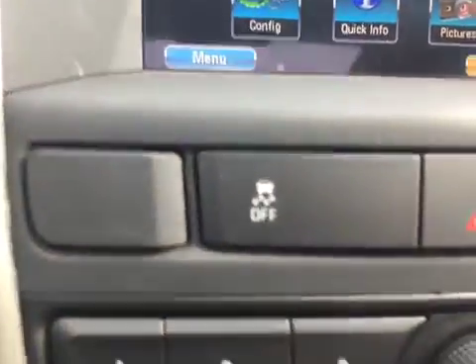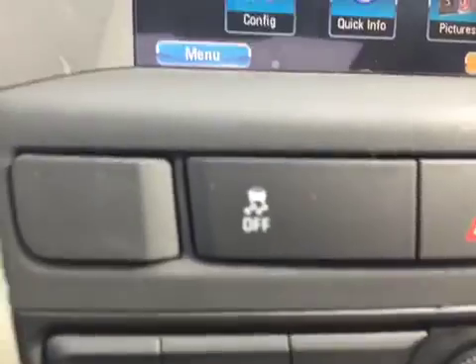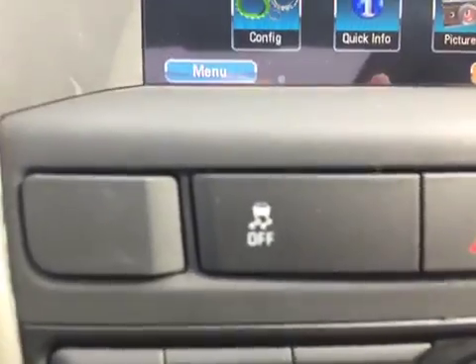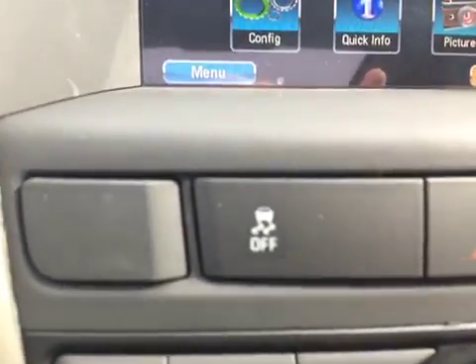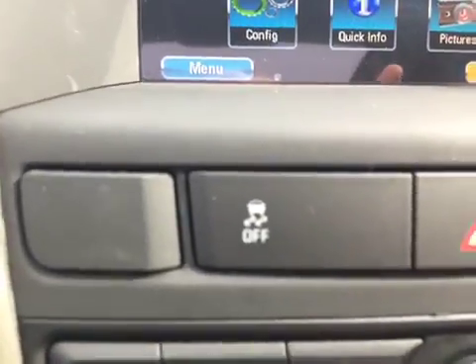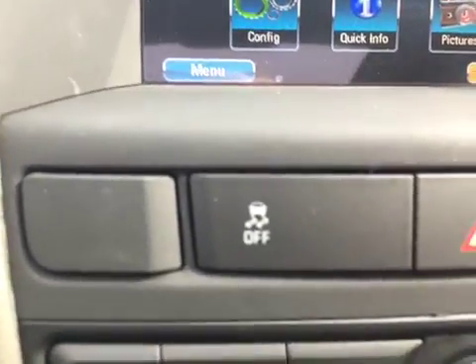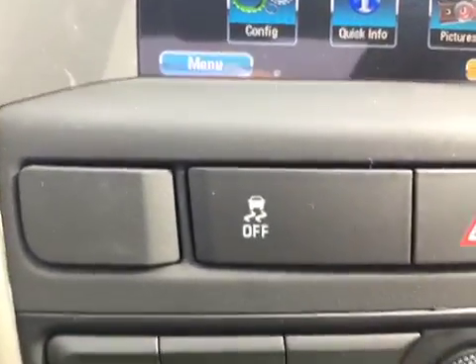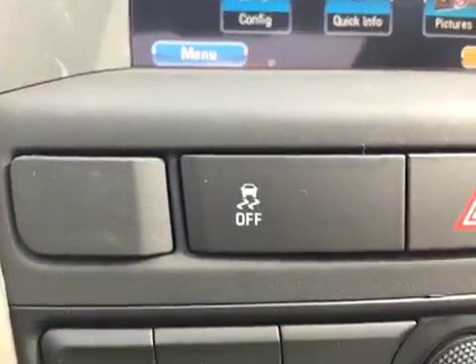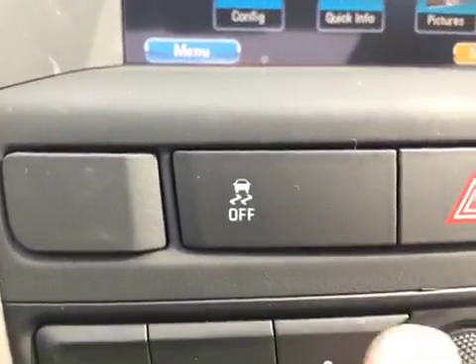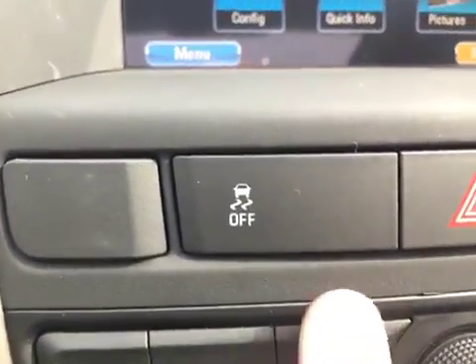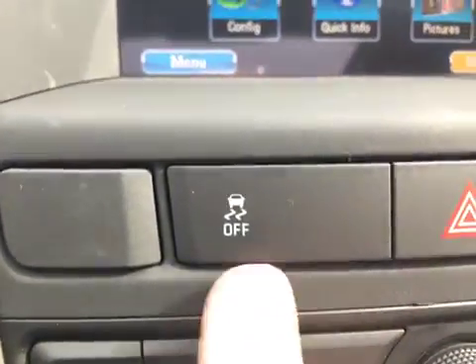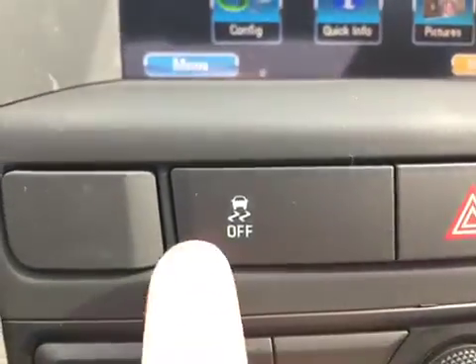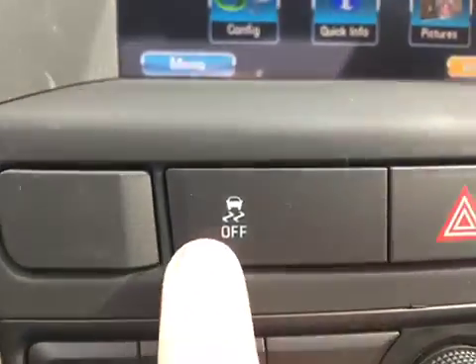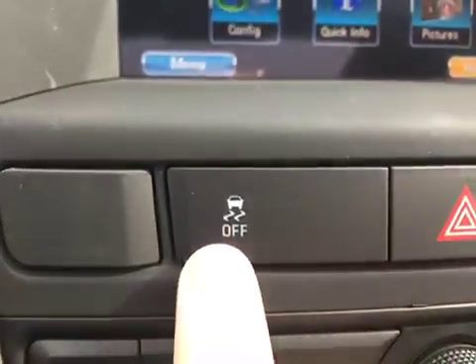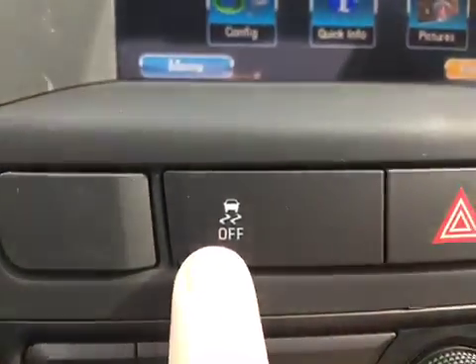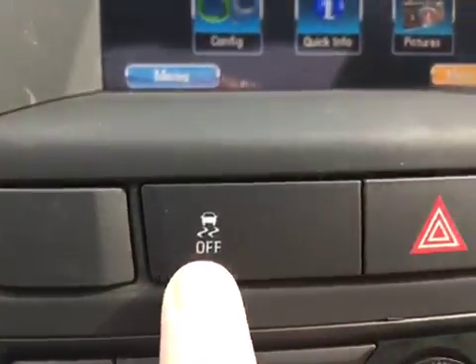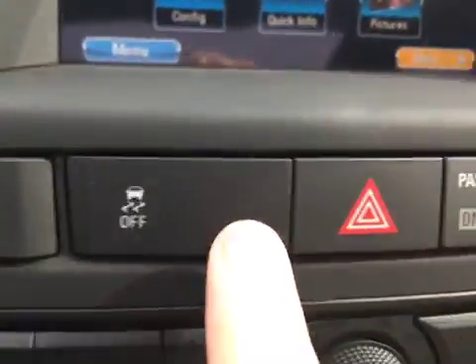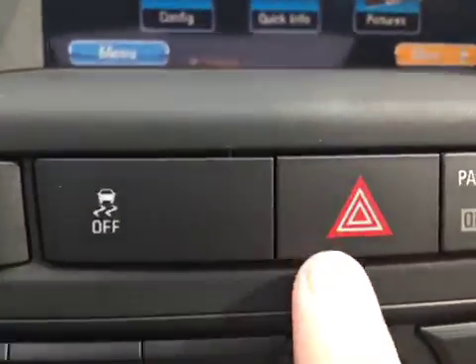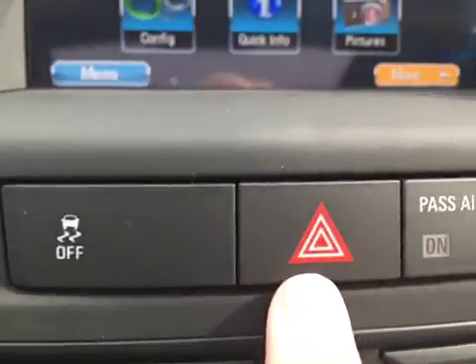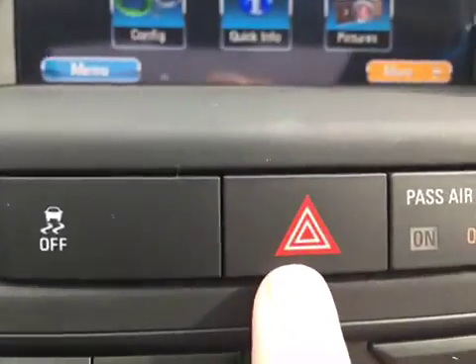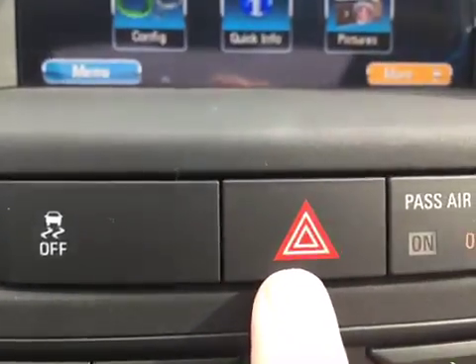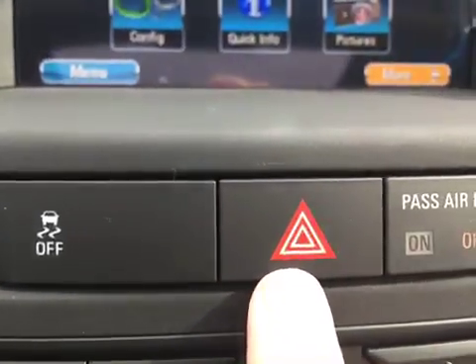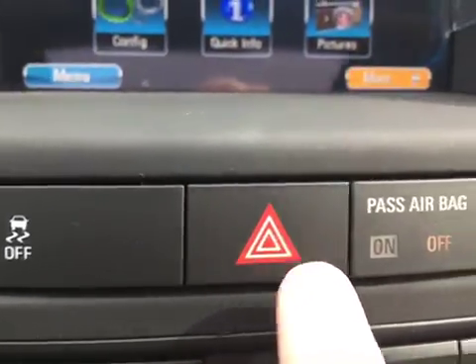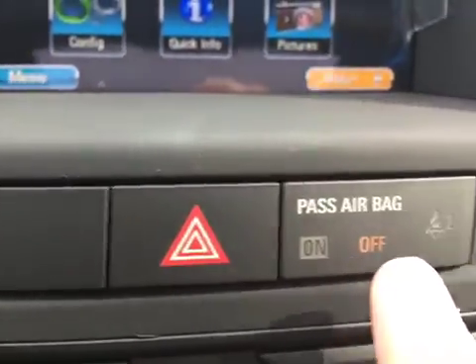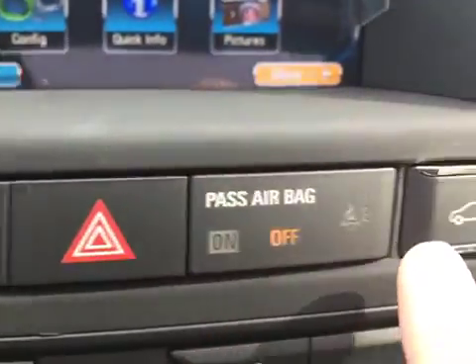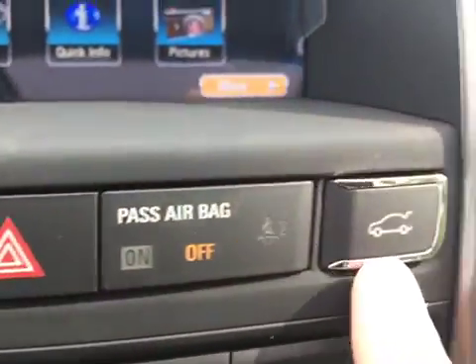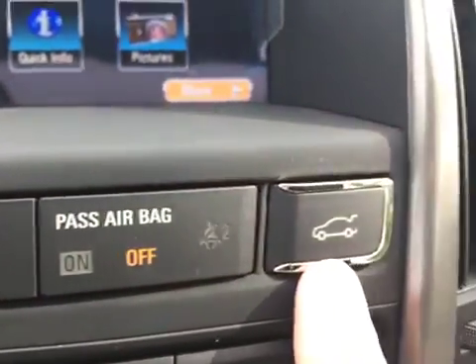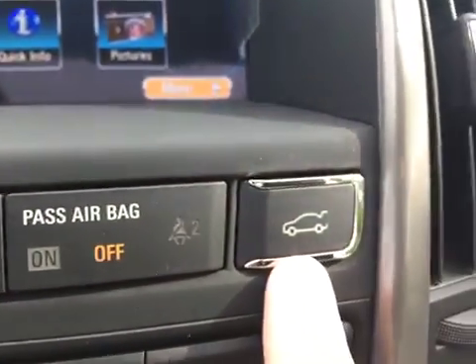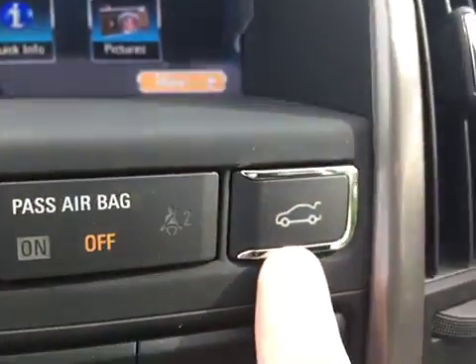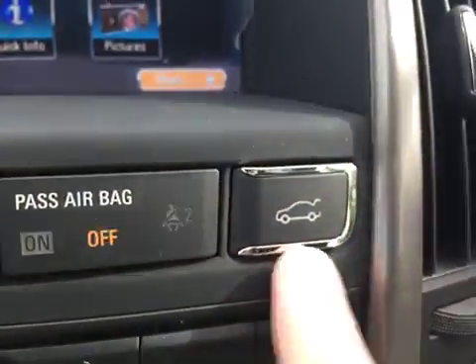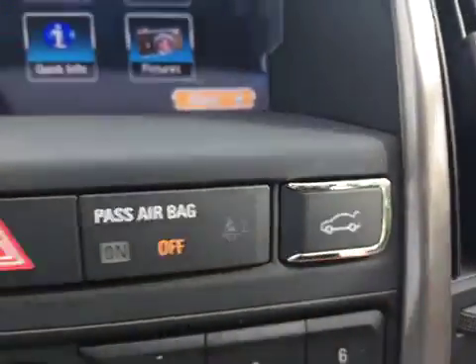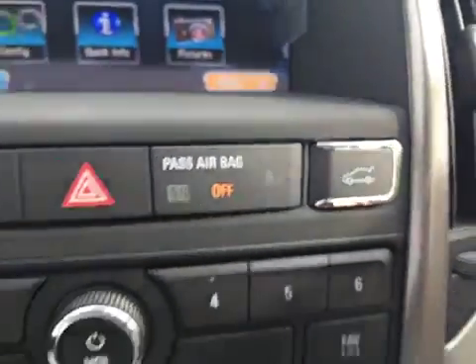There are just a few buttons to take note of below that. We have the traction control button, as well as hazard lights and the trunk release.